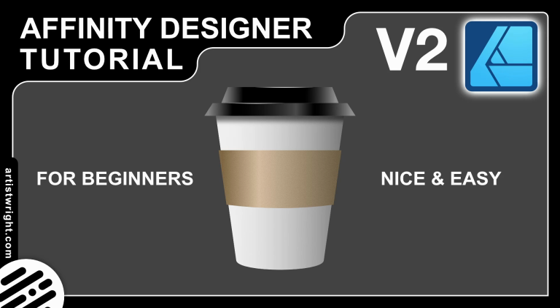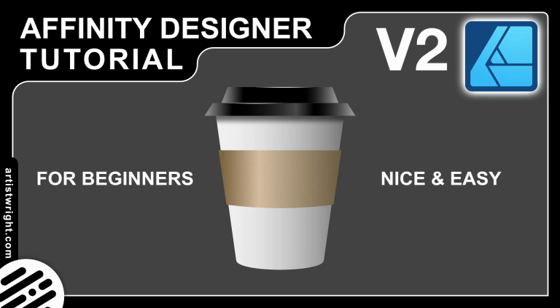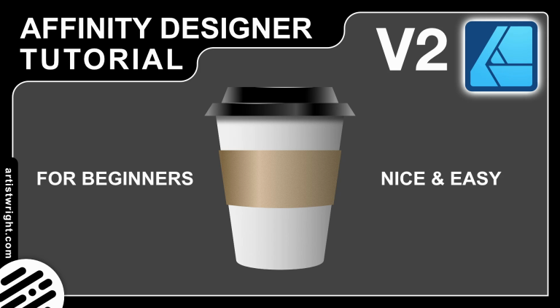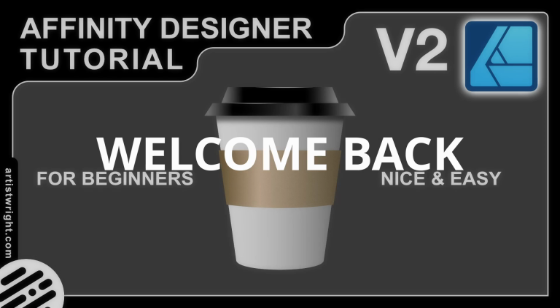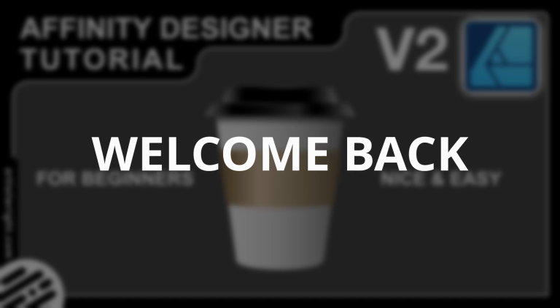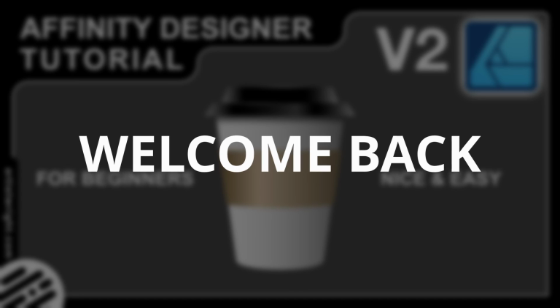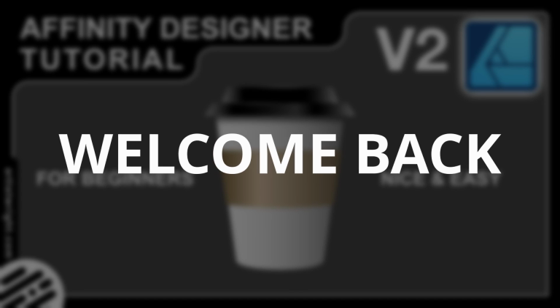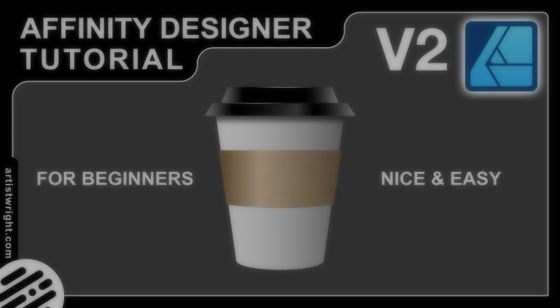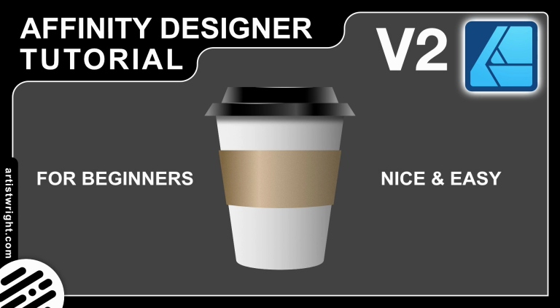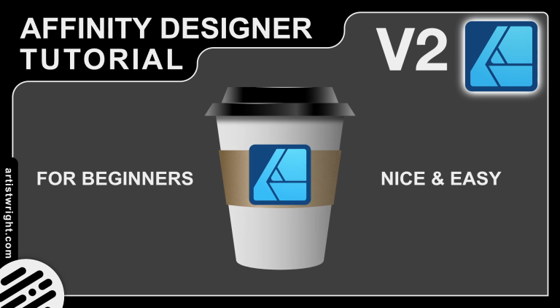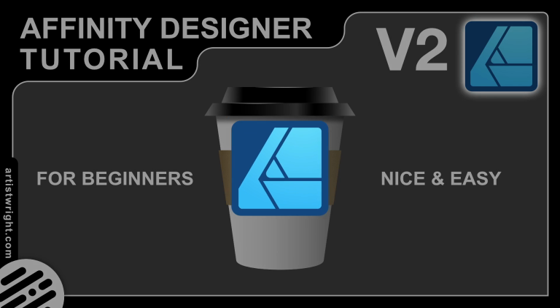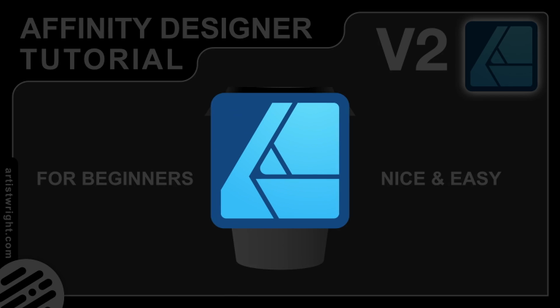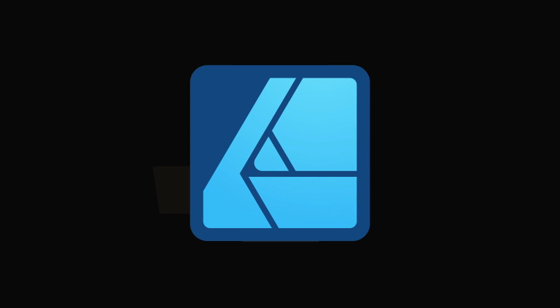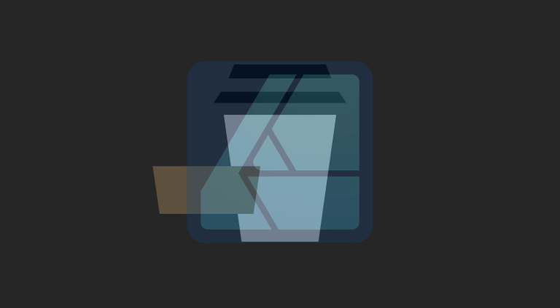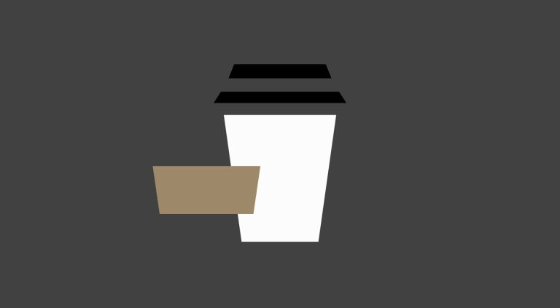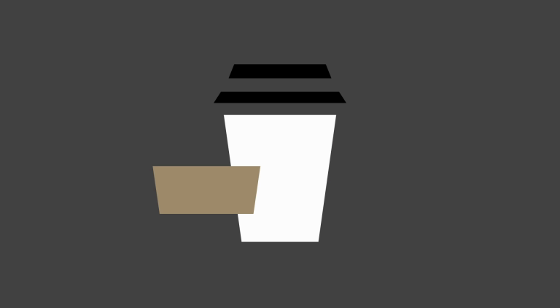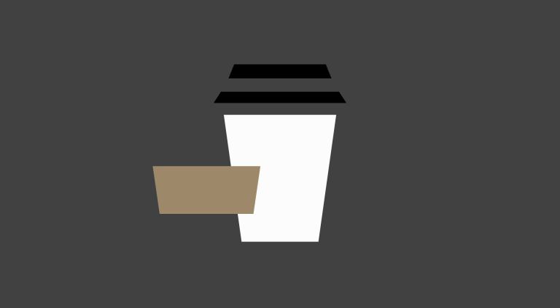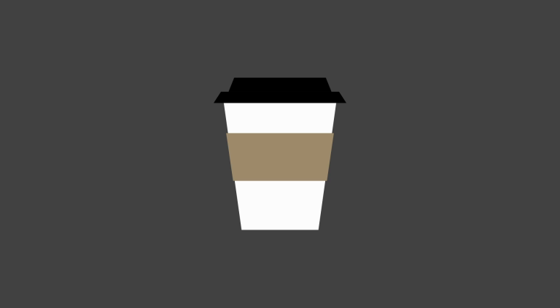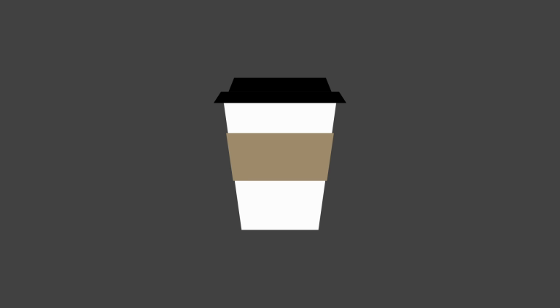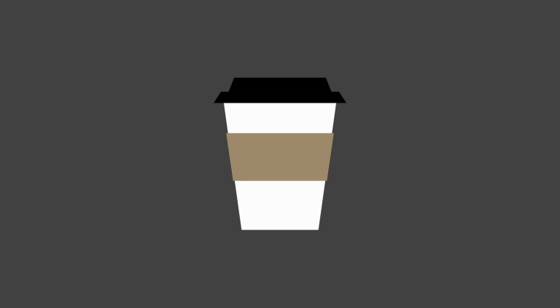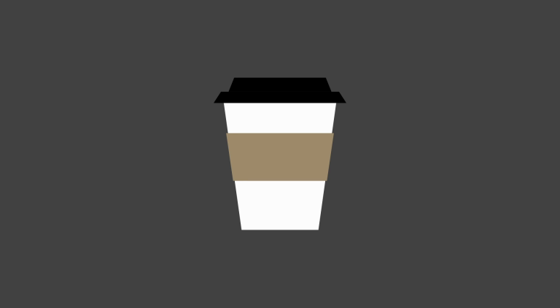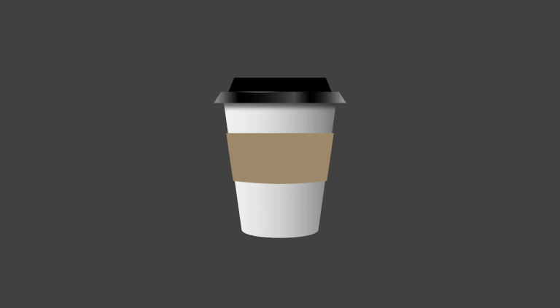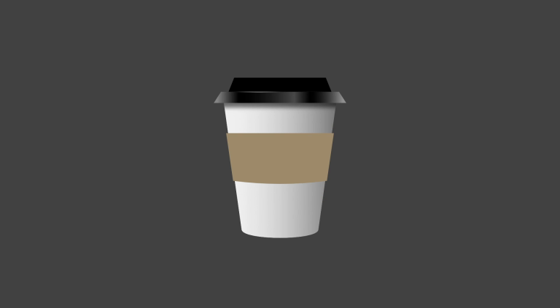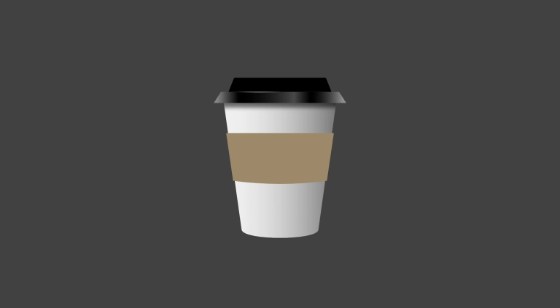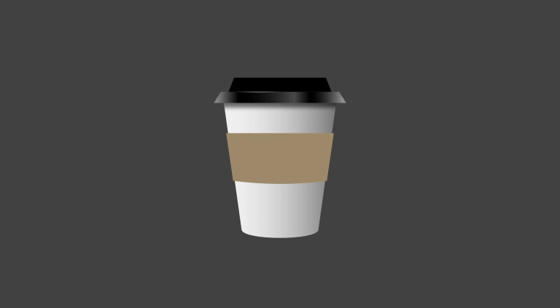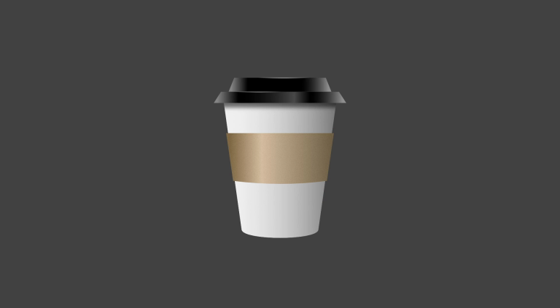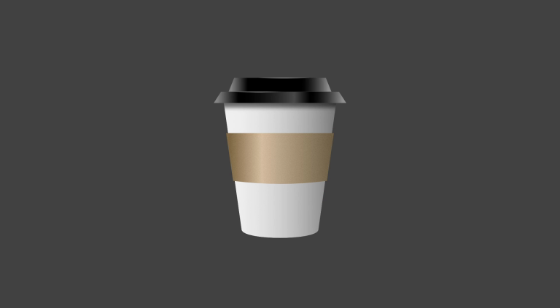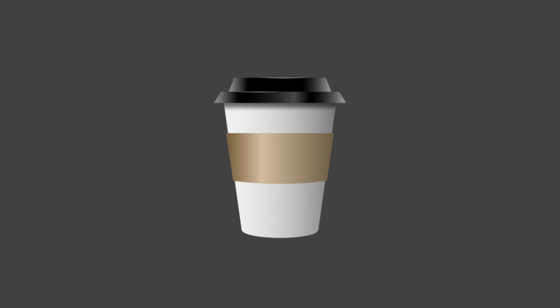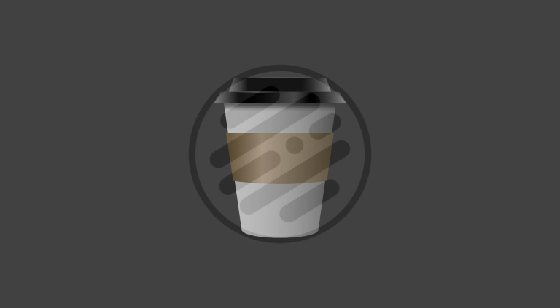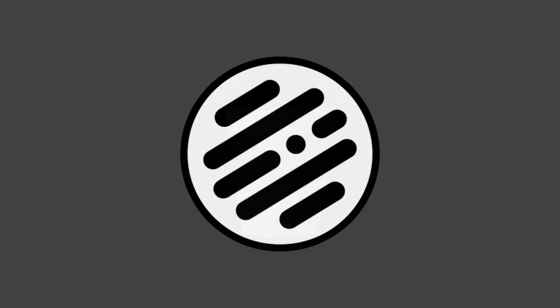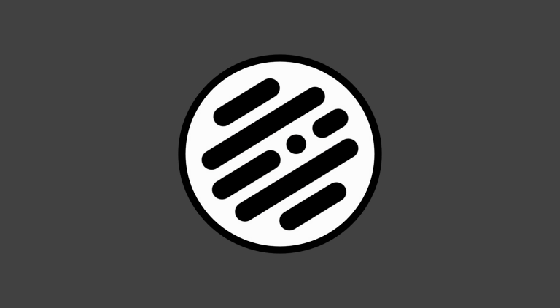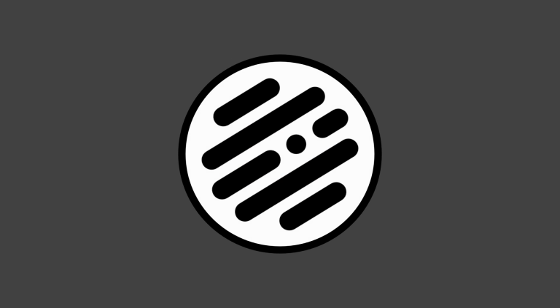Hello designers and welcome back to another Affinity Designer tutorial. Today I'm going to show you how to create a takeaway coffee cup. Let's get into it.